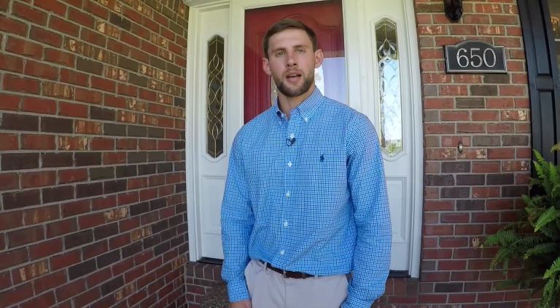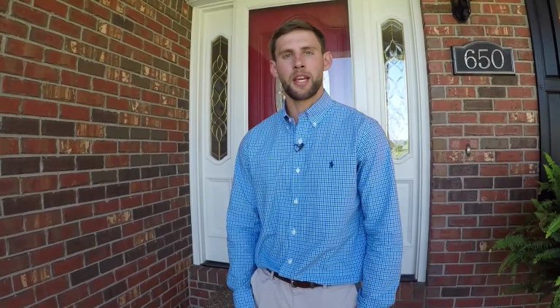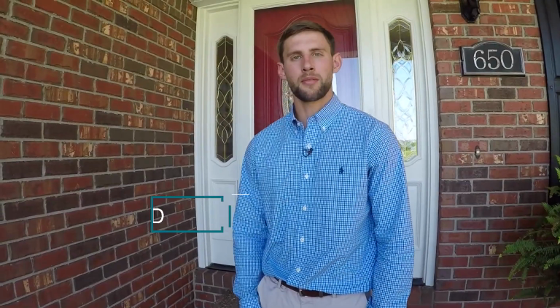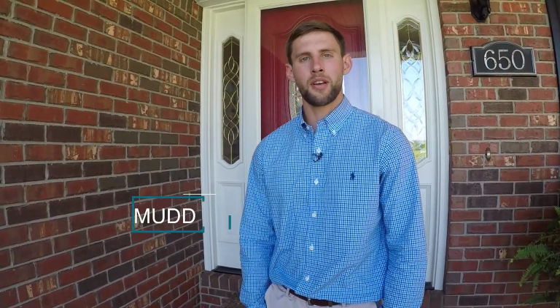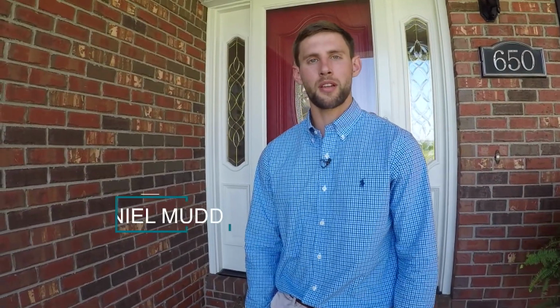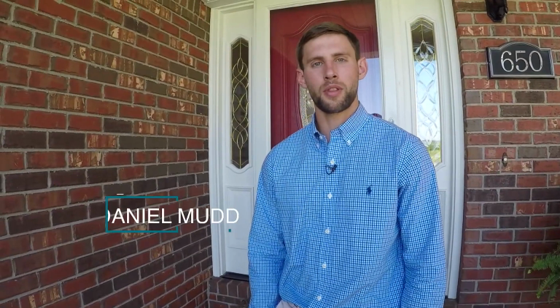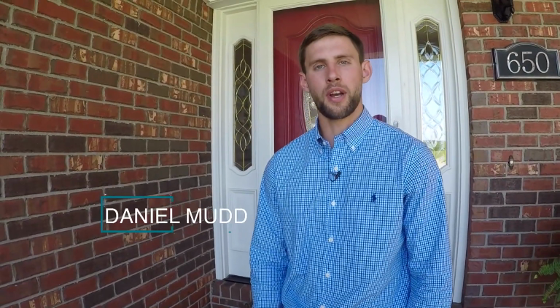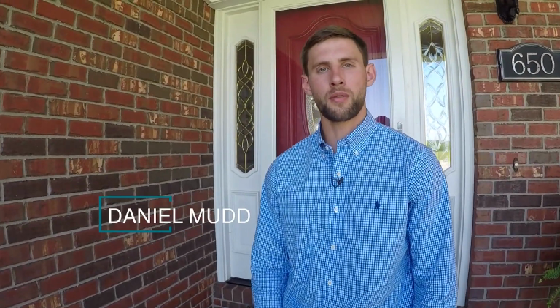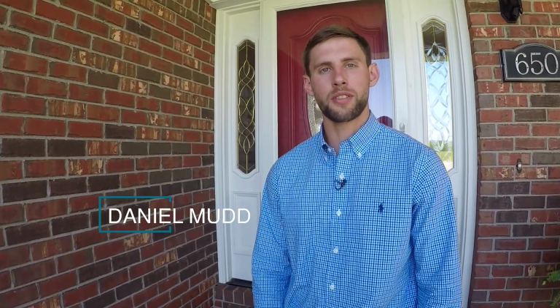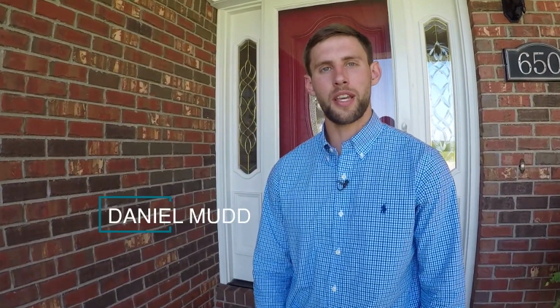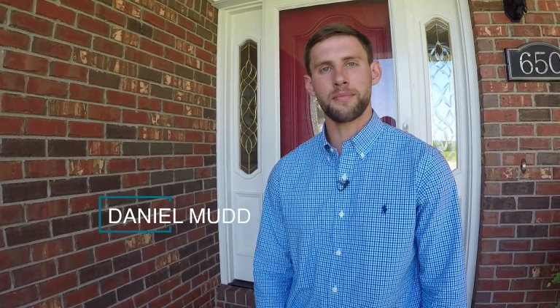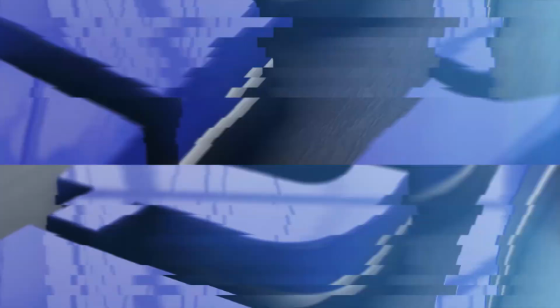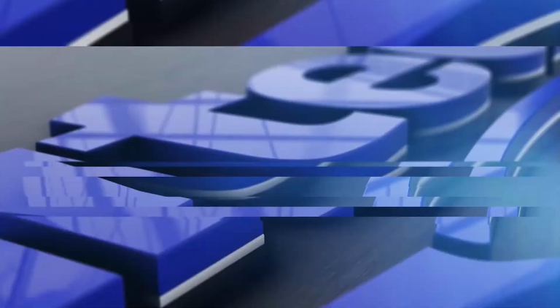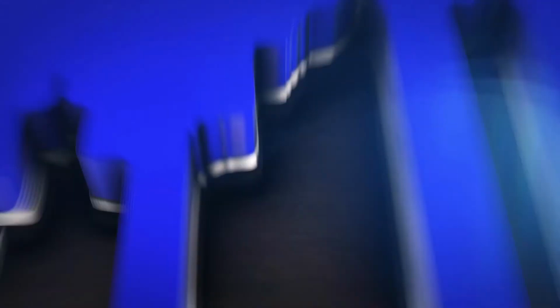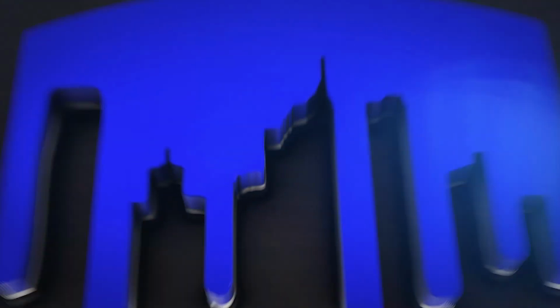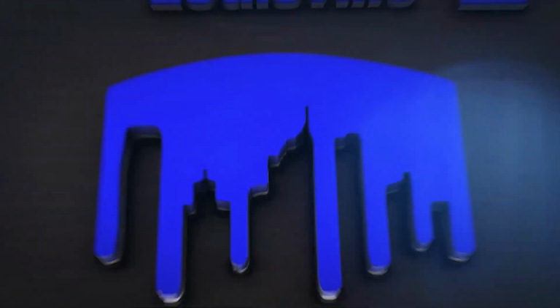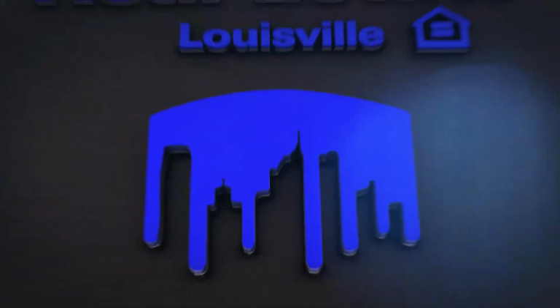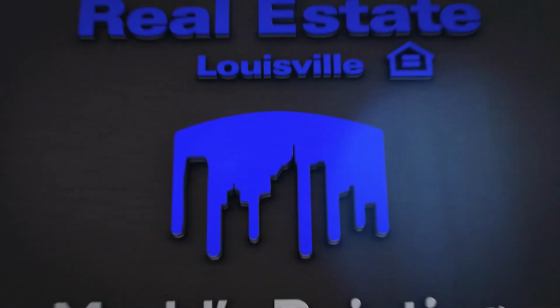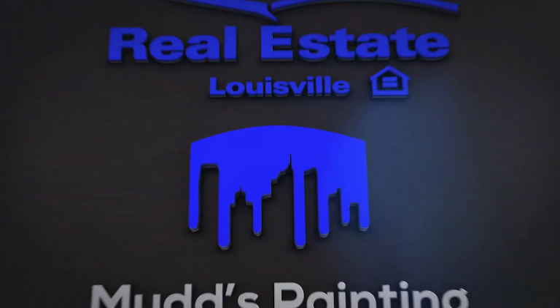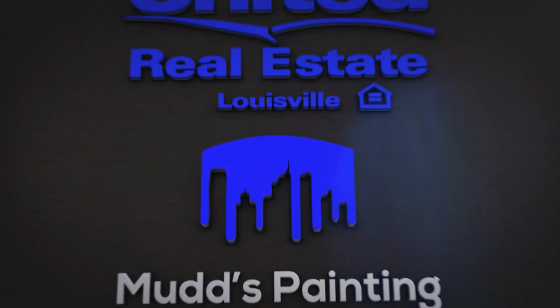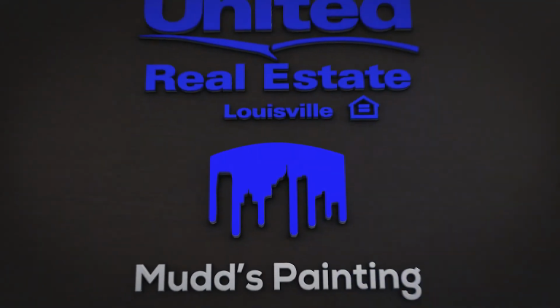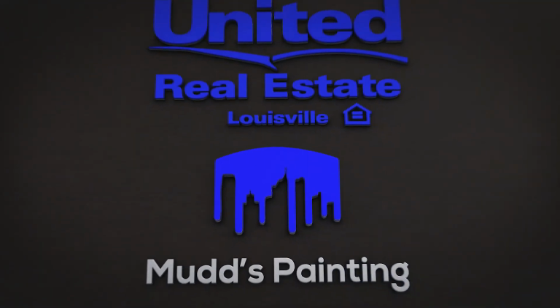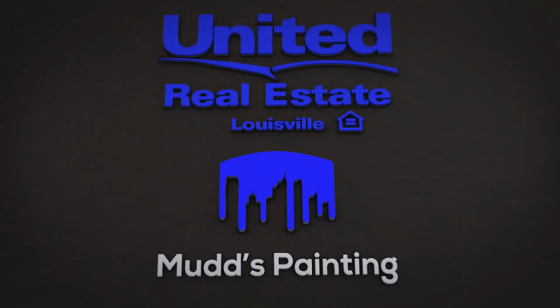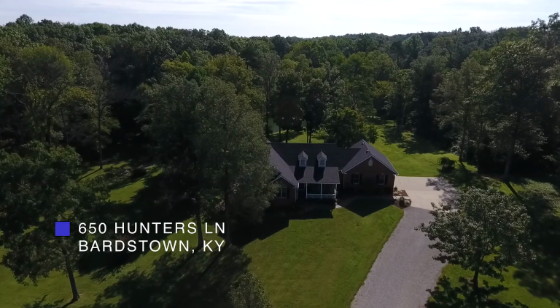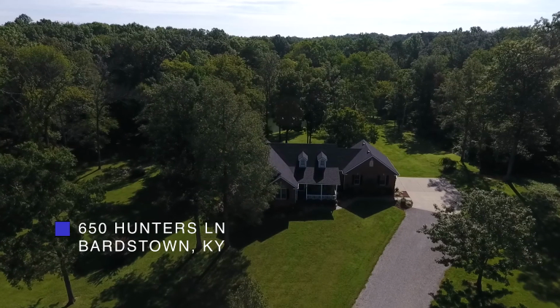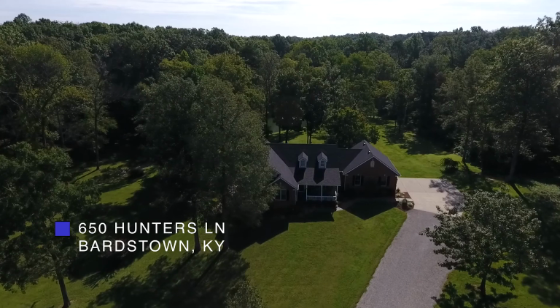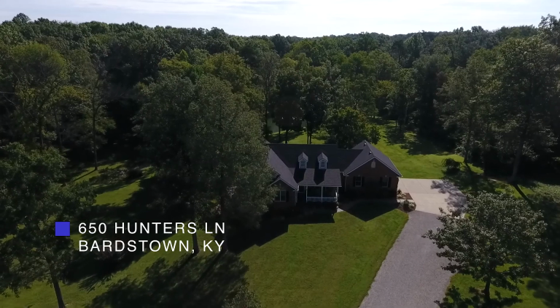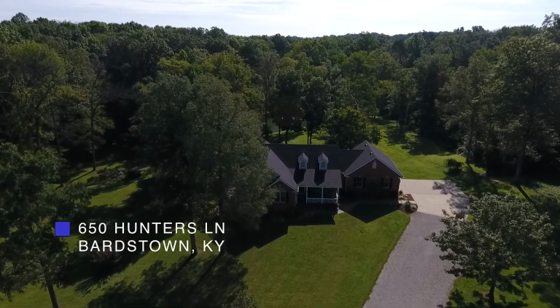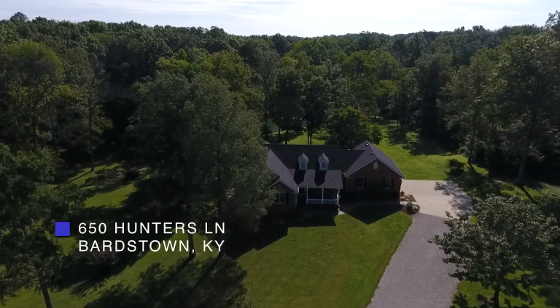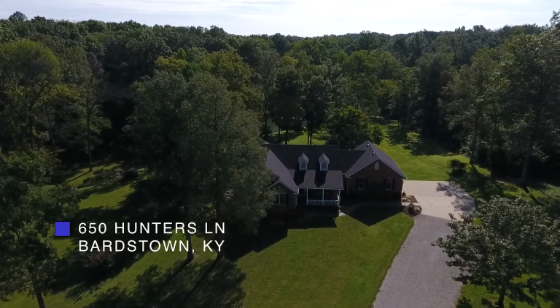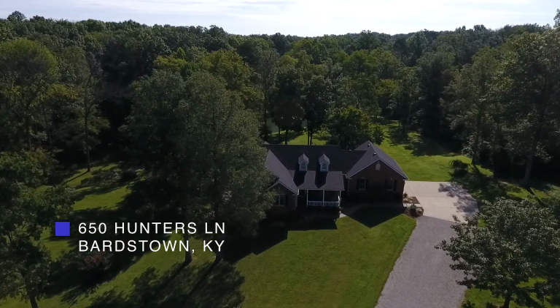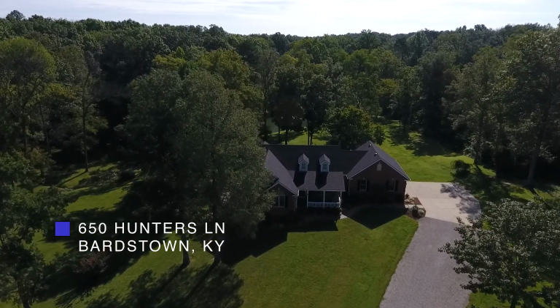I'm Daniel Mudd with United Real Estate. We want to welcome you all to 650 Hunters Lane in Barstown, Kentucky.